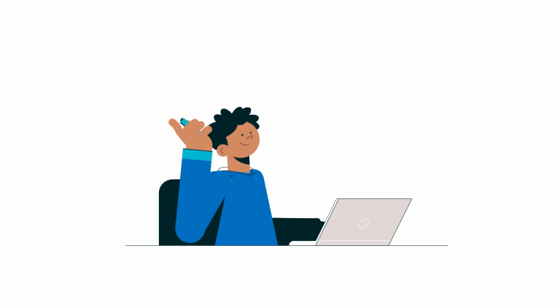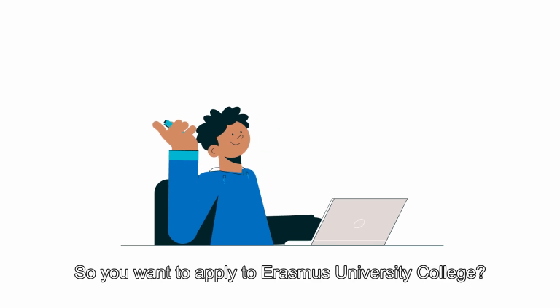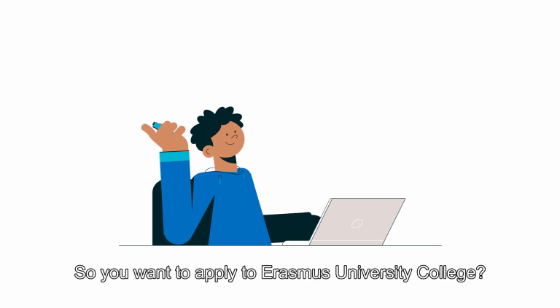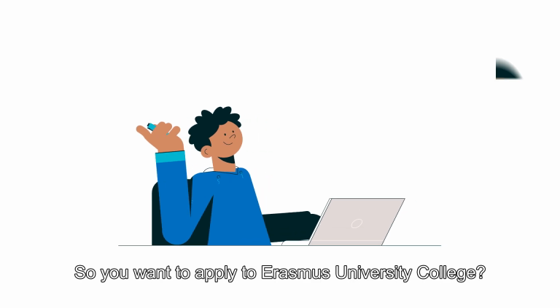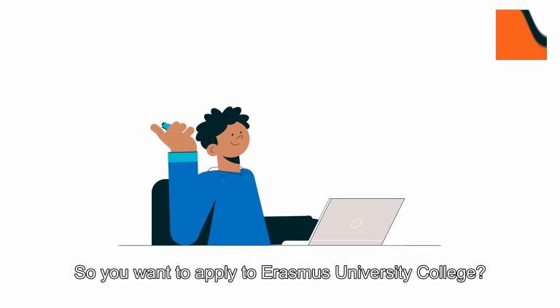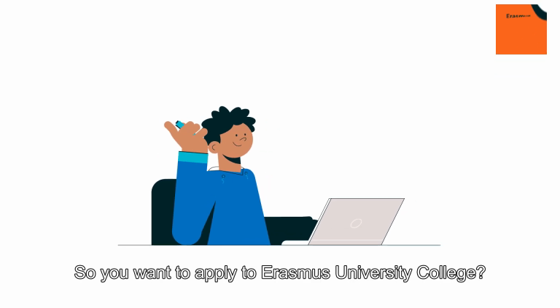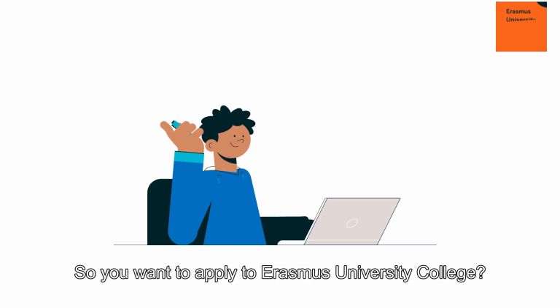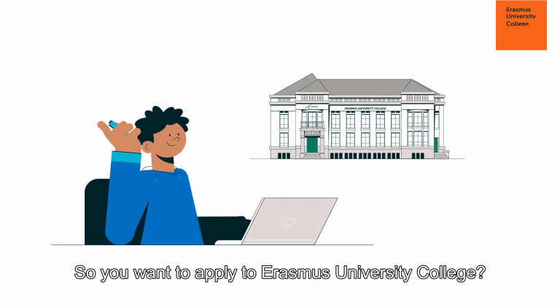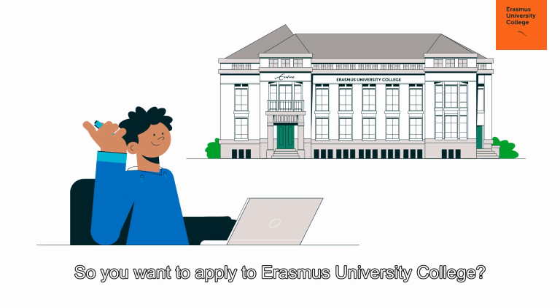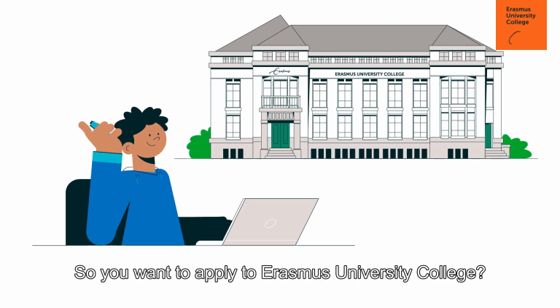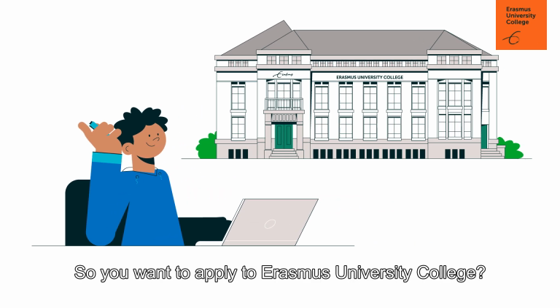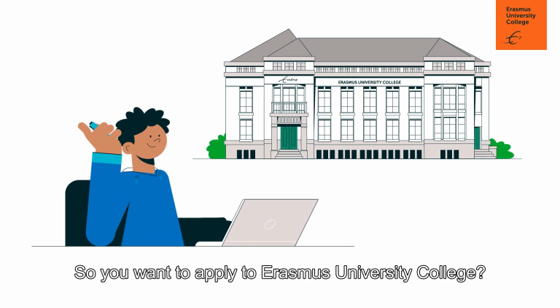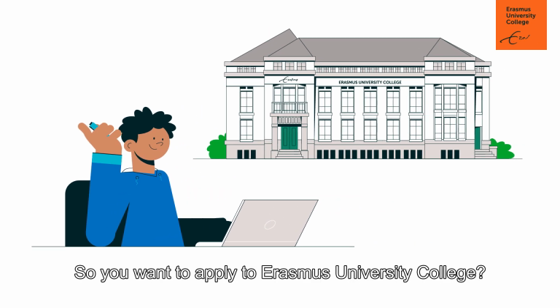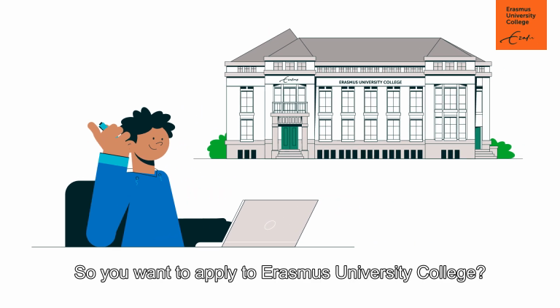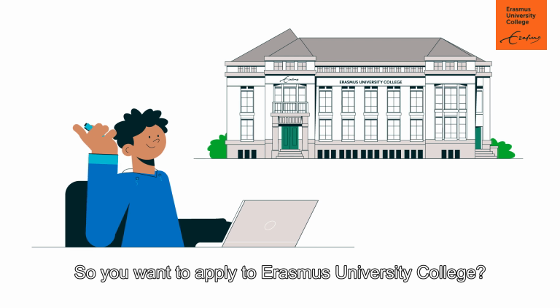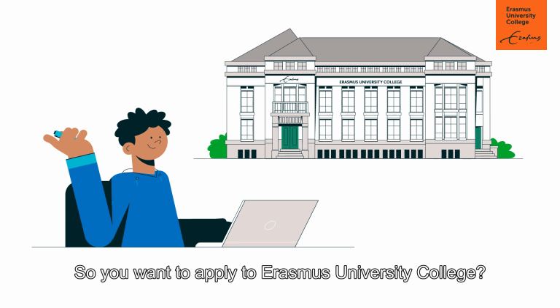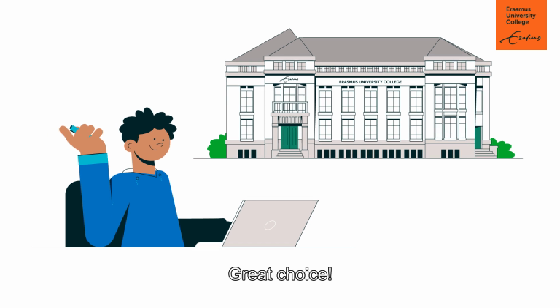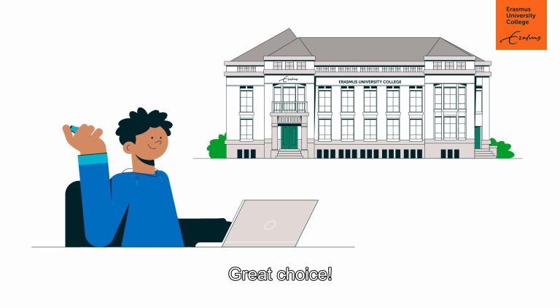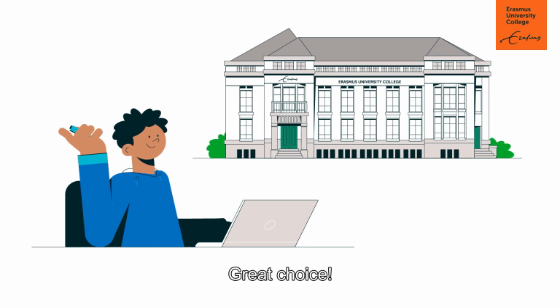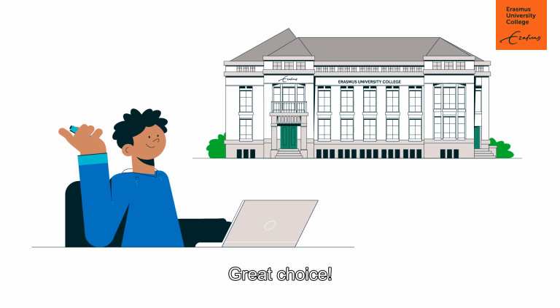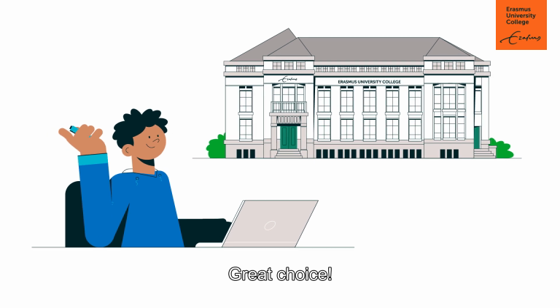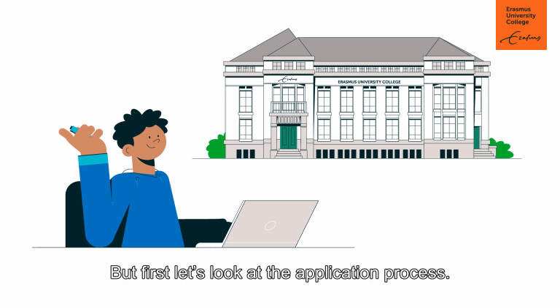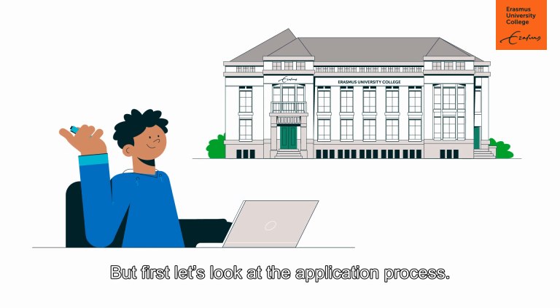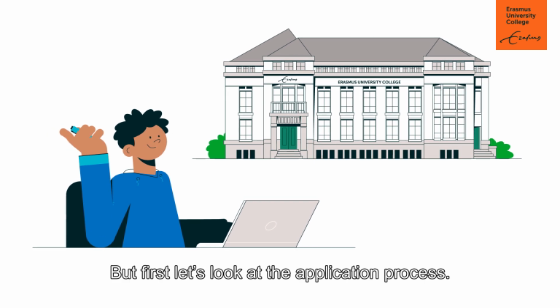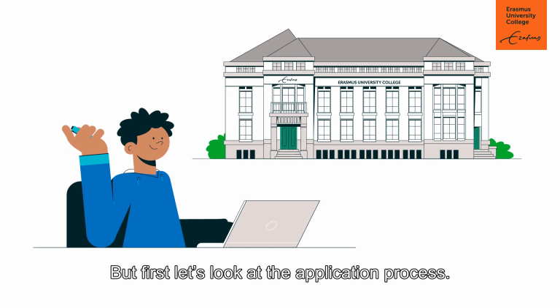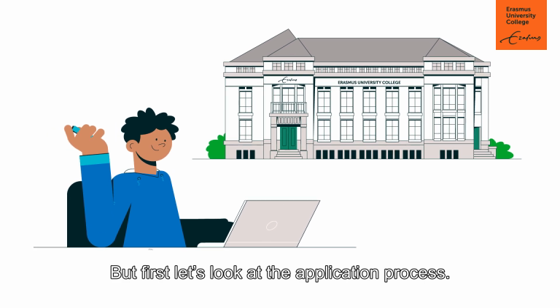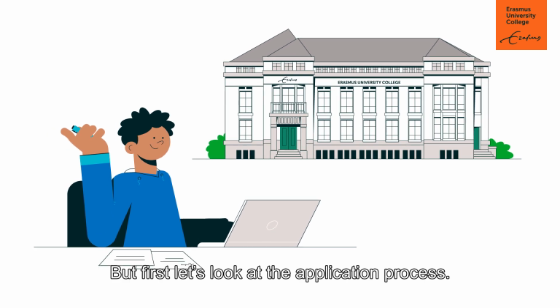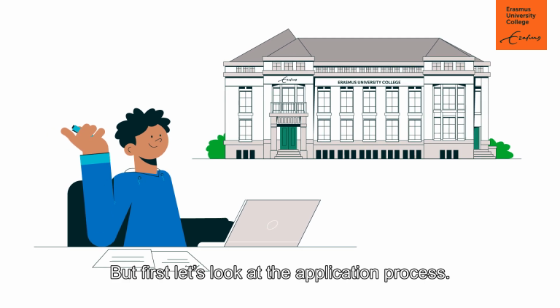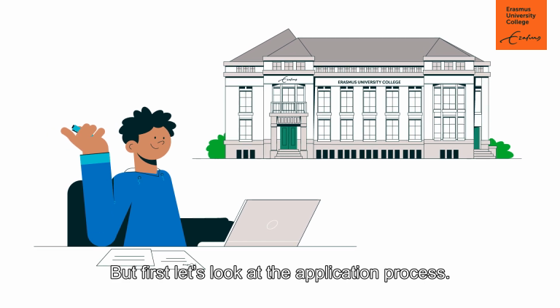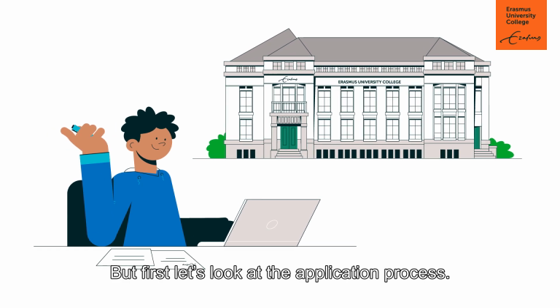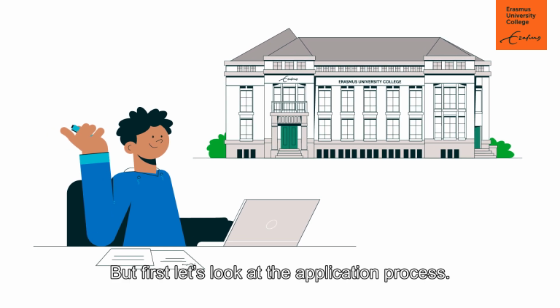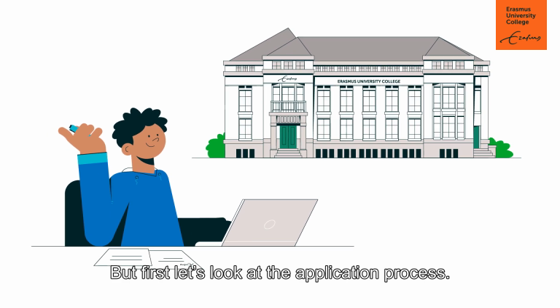So, you want to apply to the Erasmus University College? Great choice! But first, let's look at the application process.